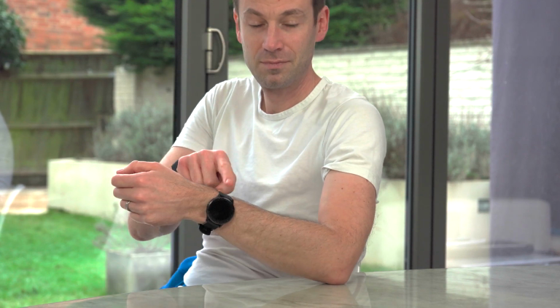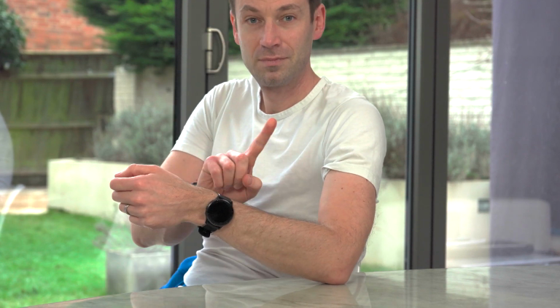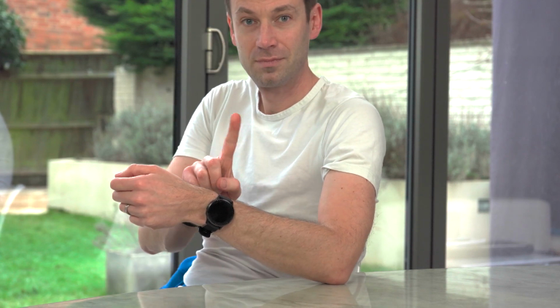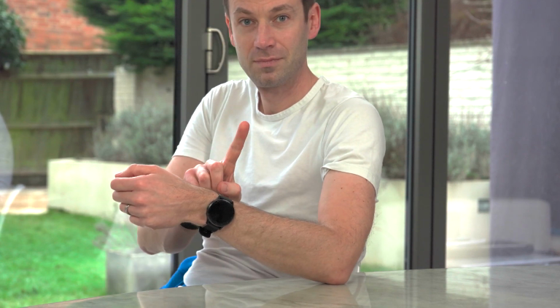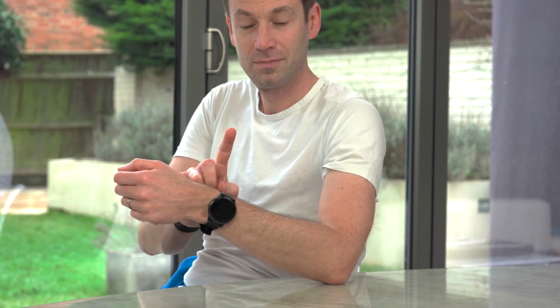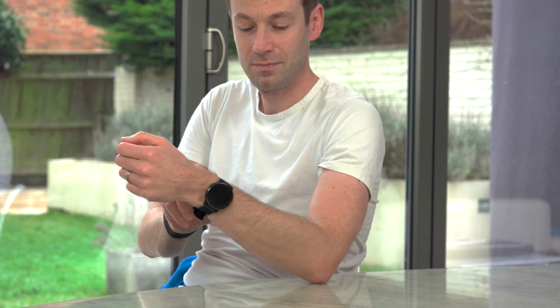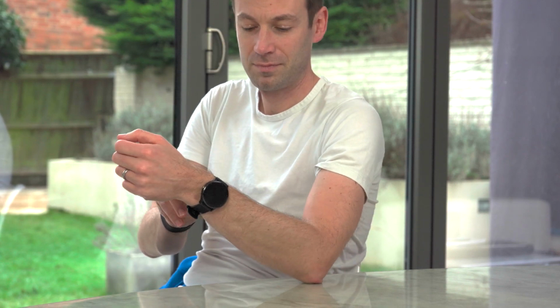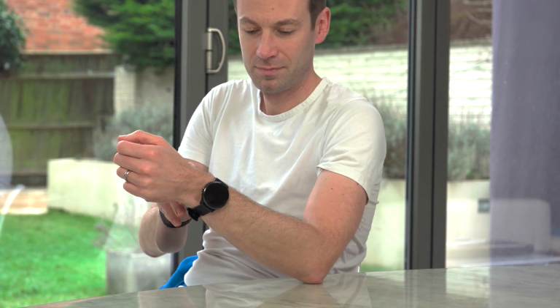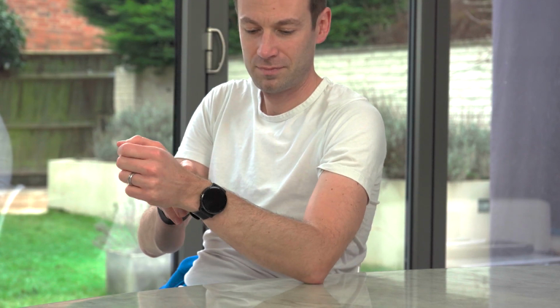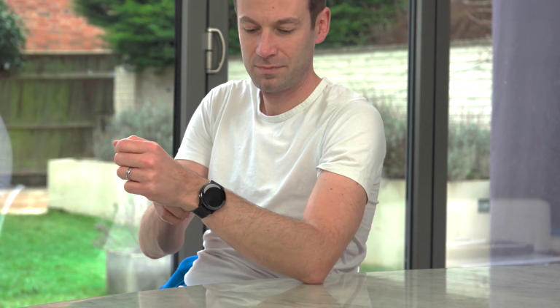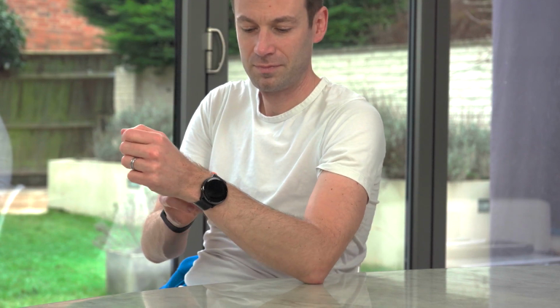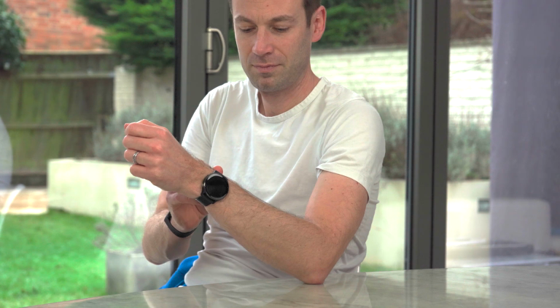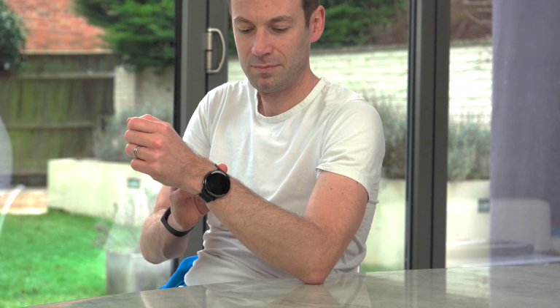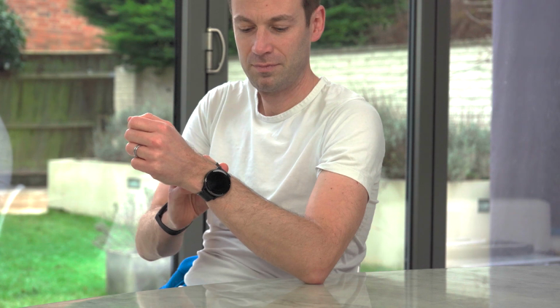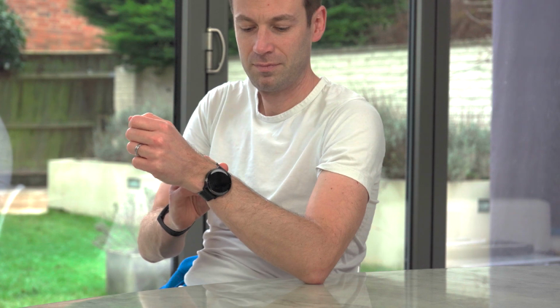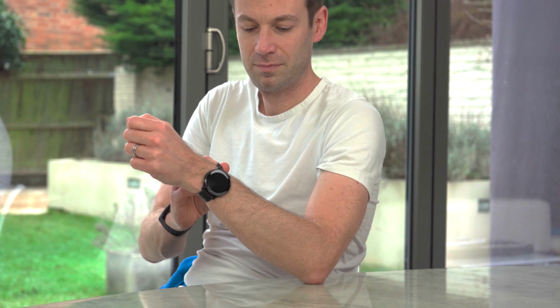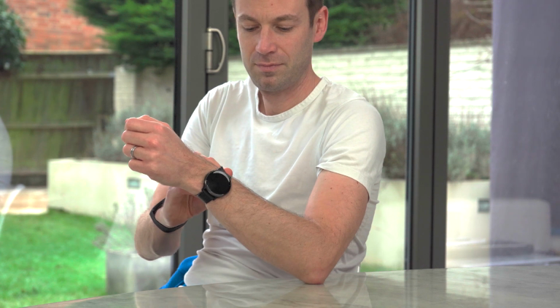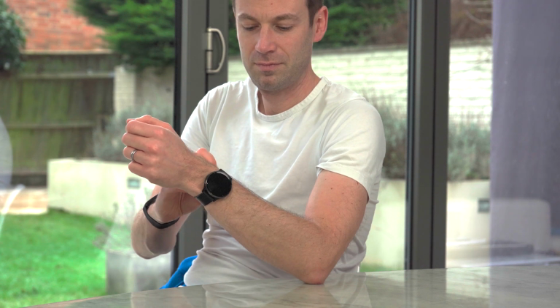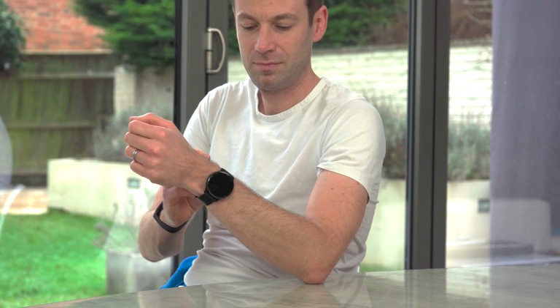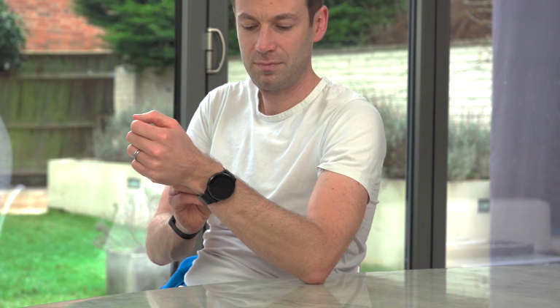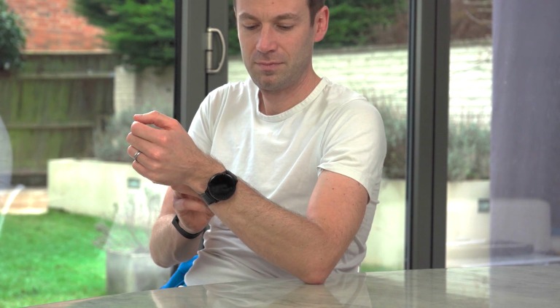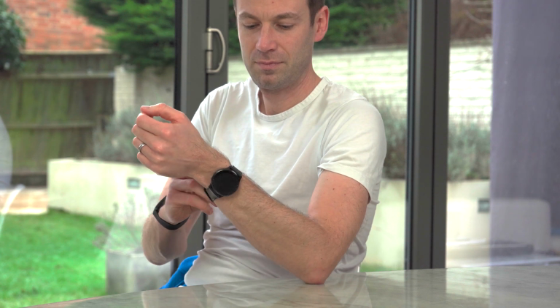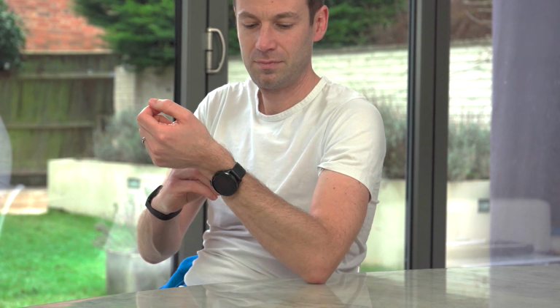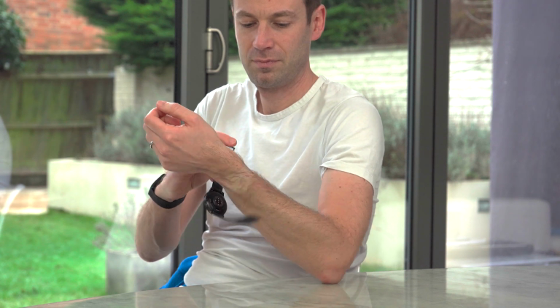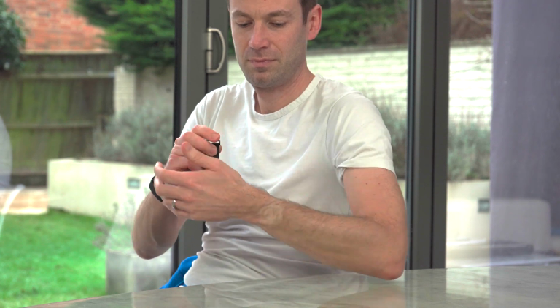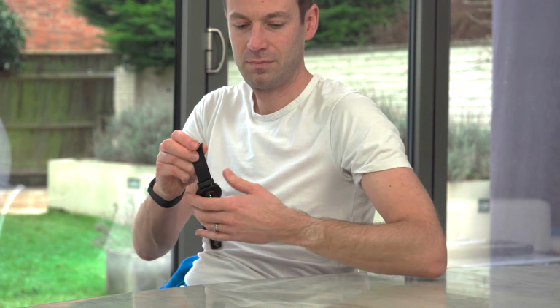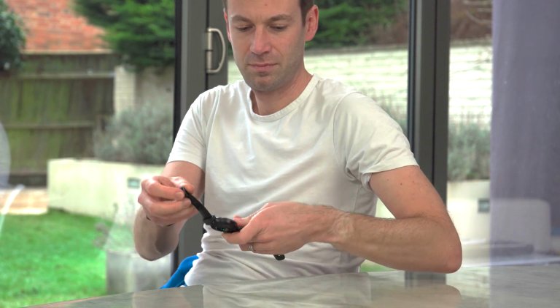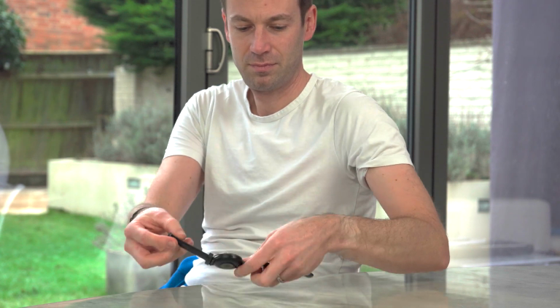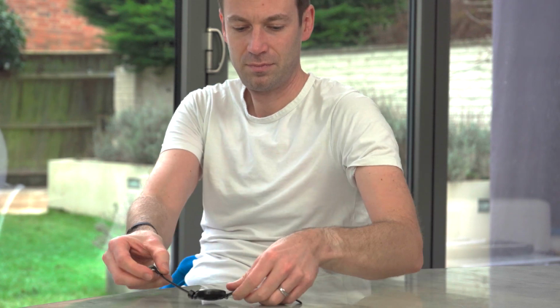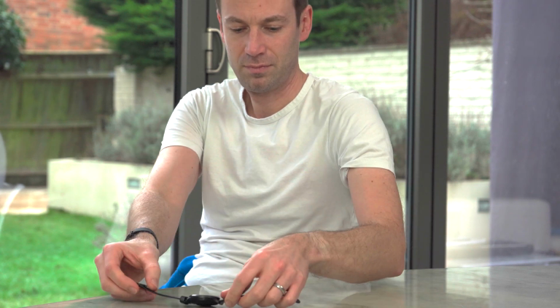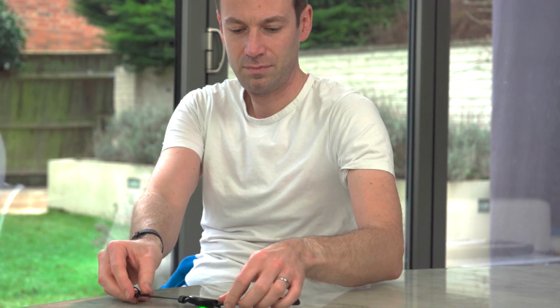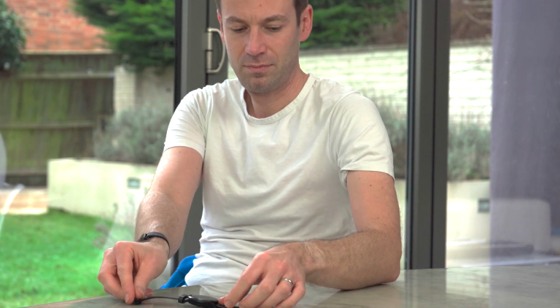Next, remove any items that could interfere with the blood flow in your wrist, like watches or bracelets.